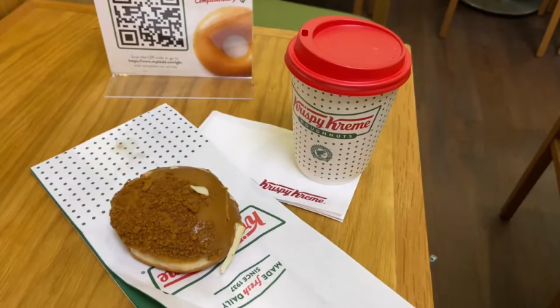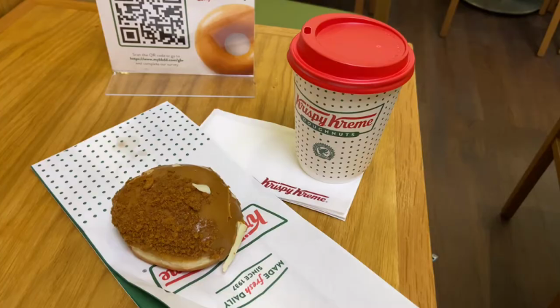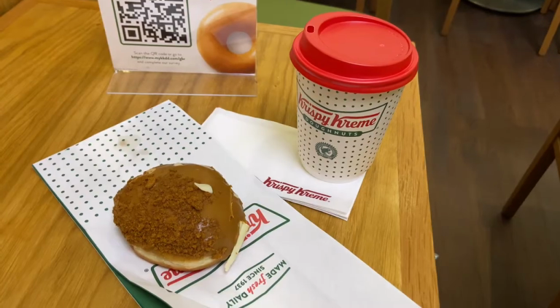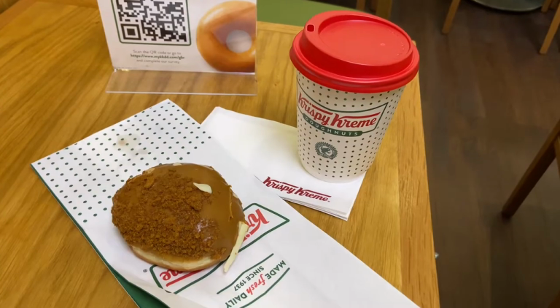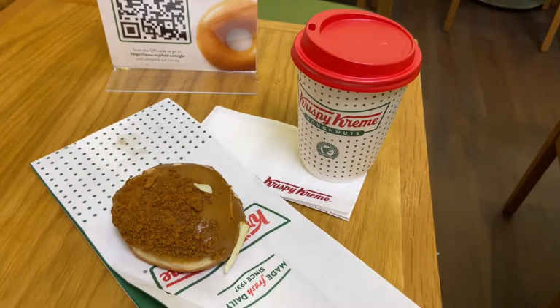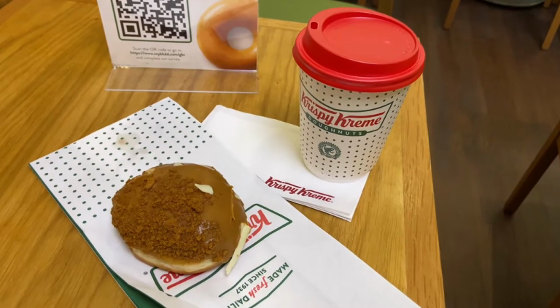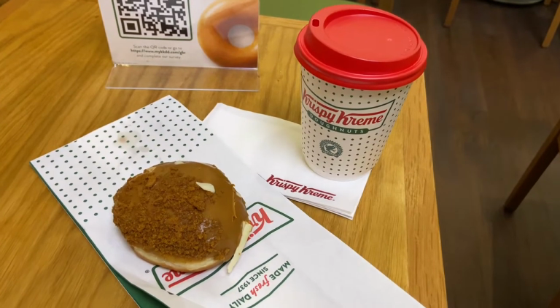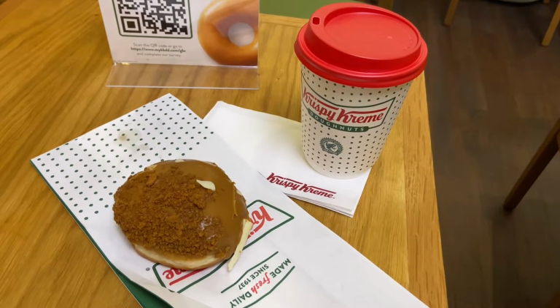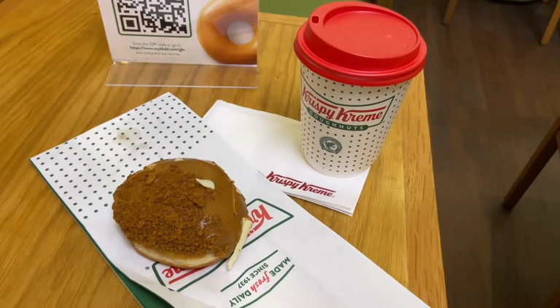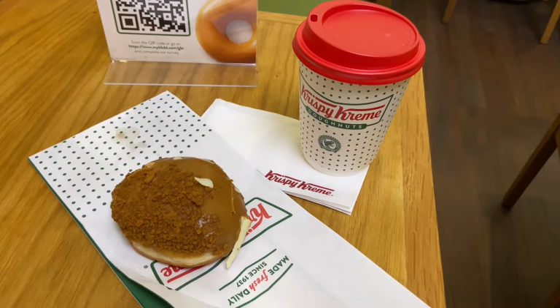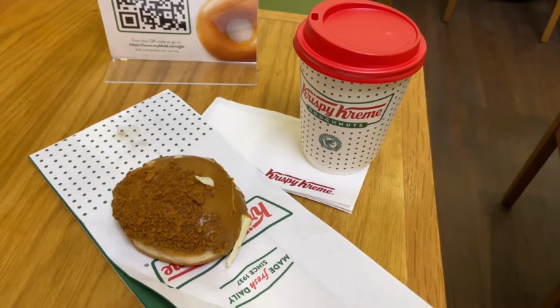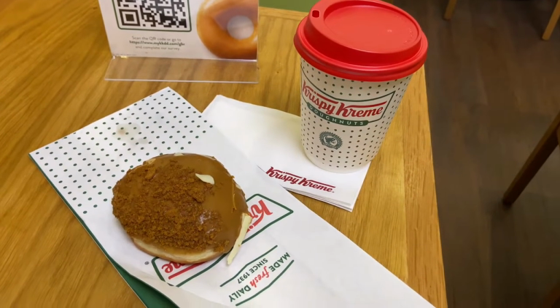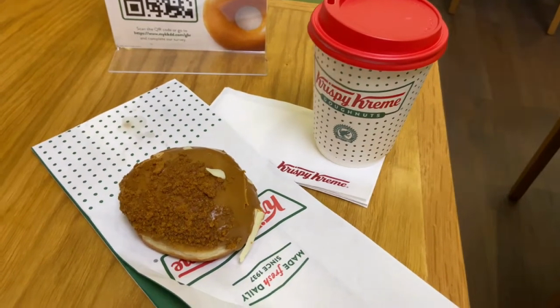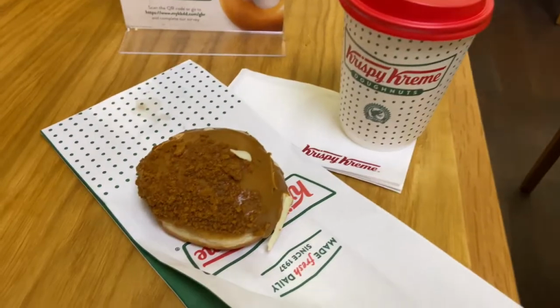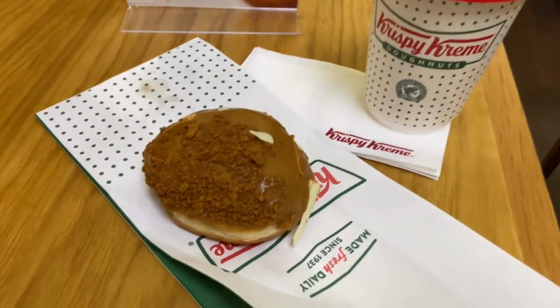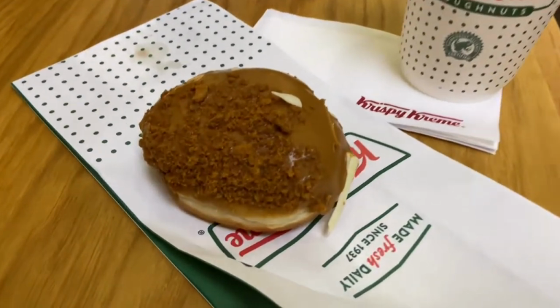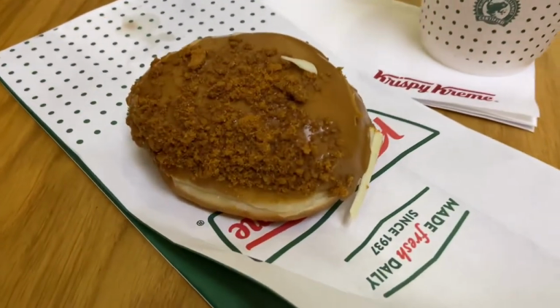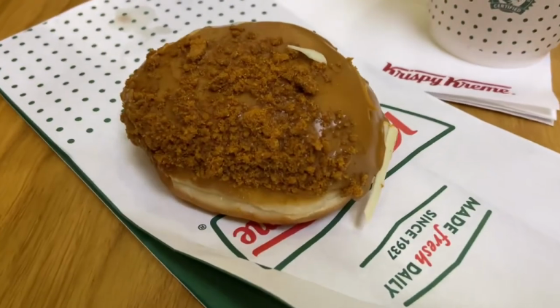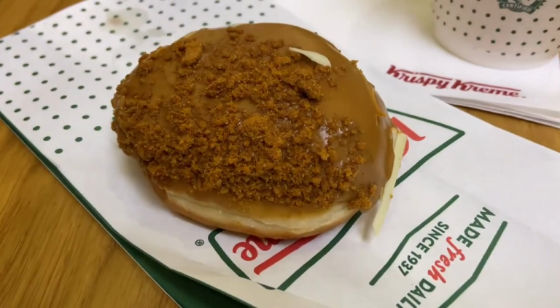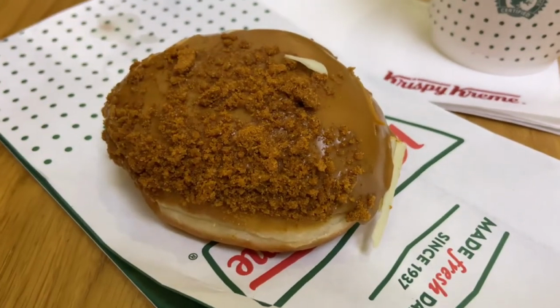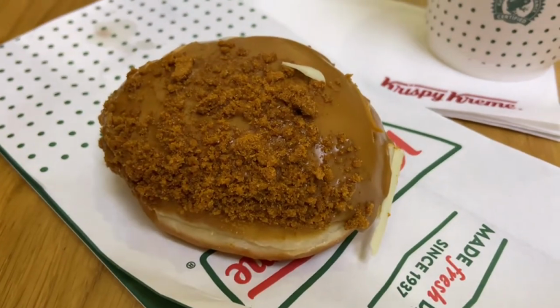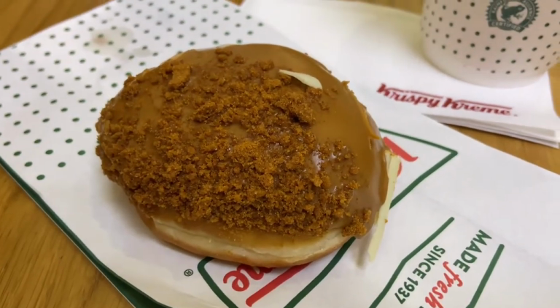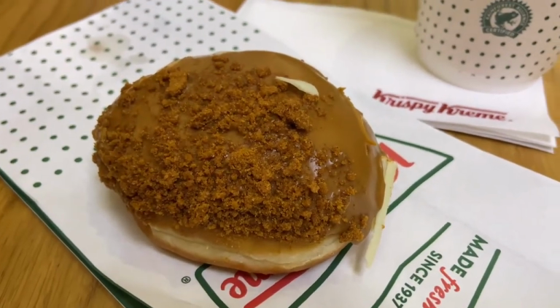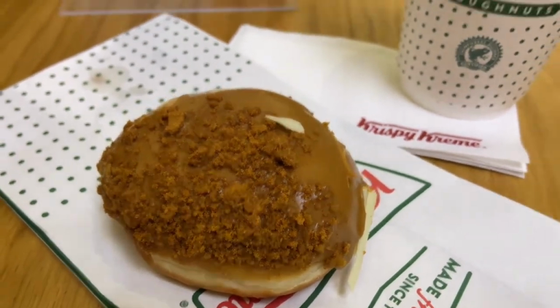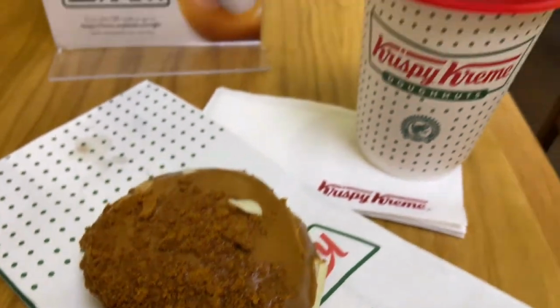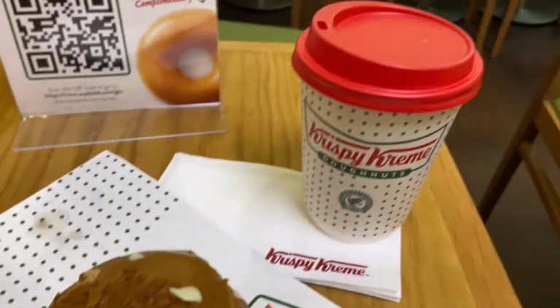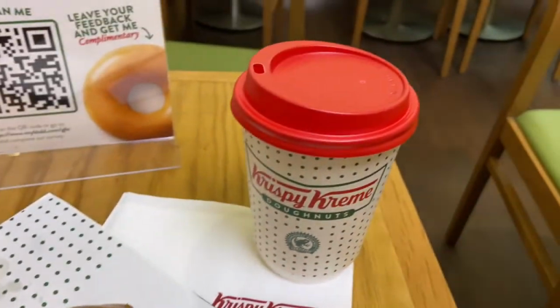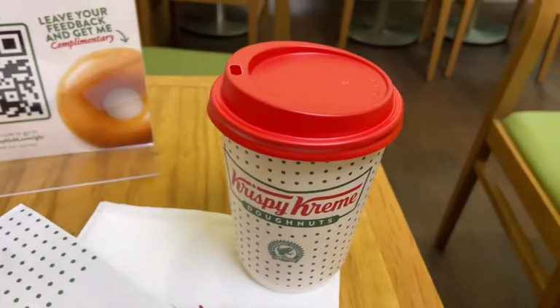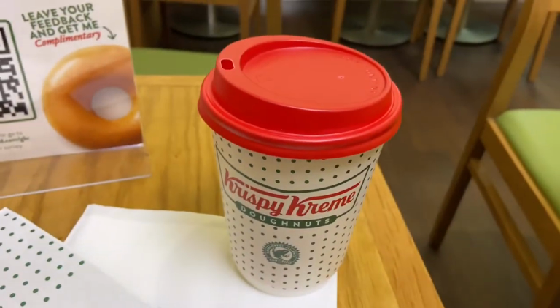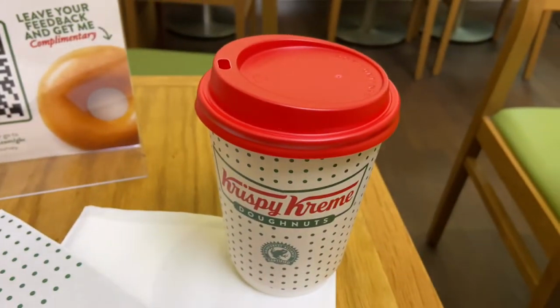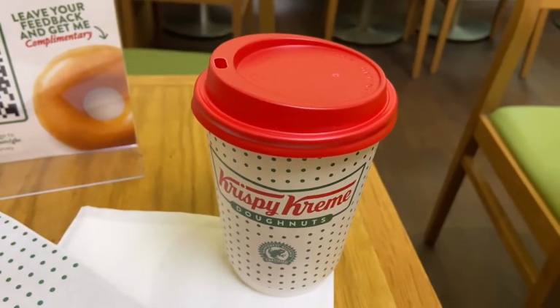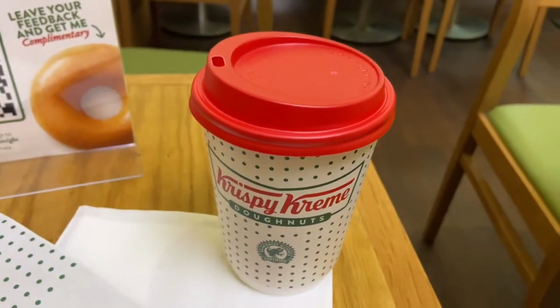Taking a break here at Krispy Kreme — I got my favorite lotus biscoff filled donut and a latte.